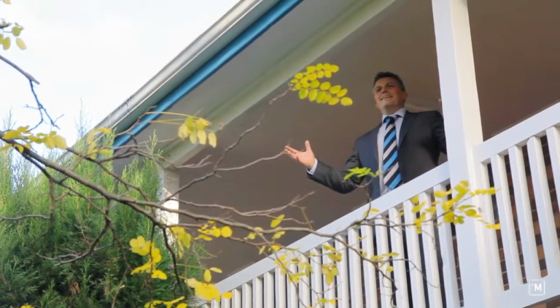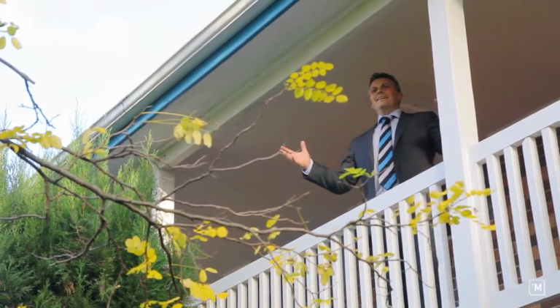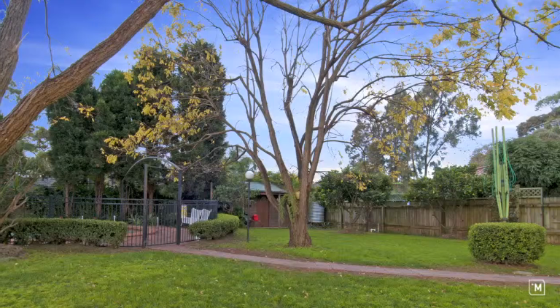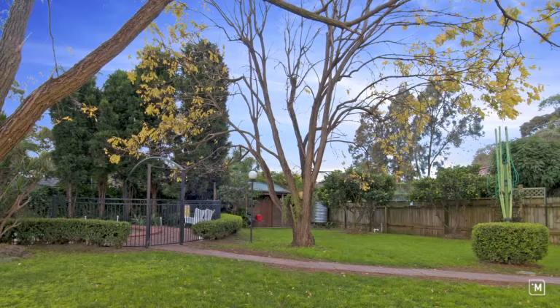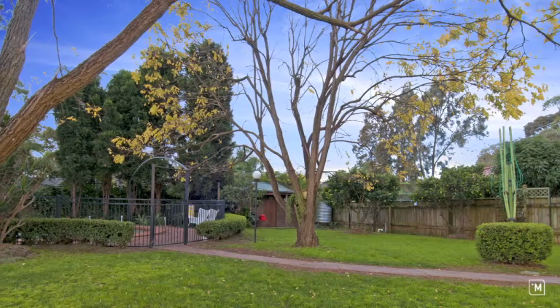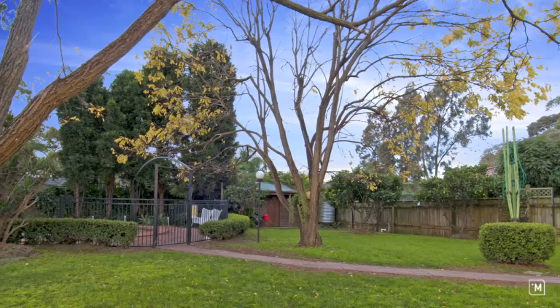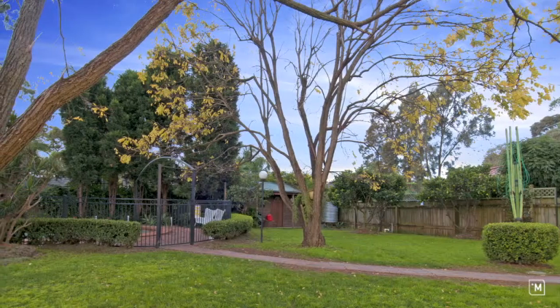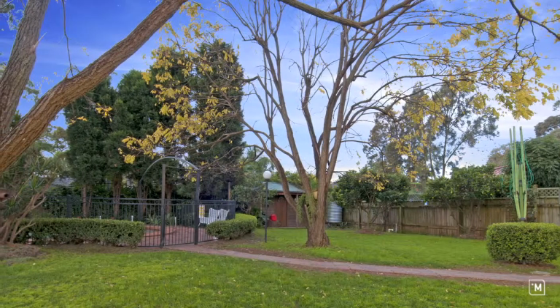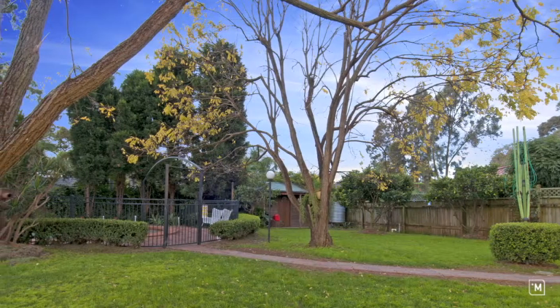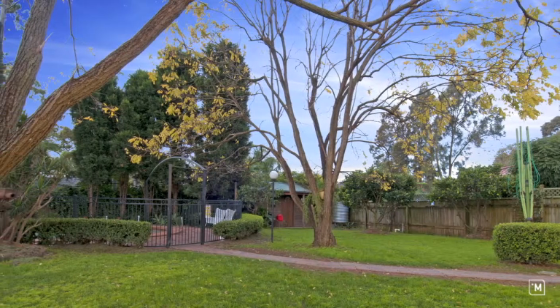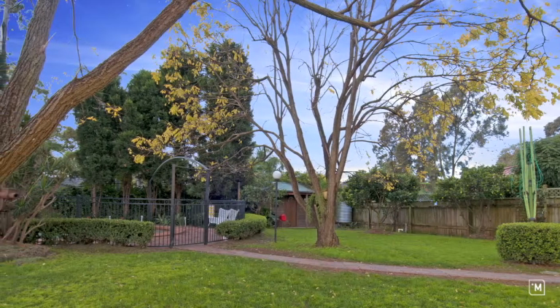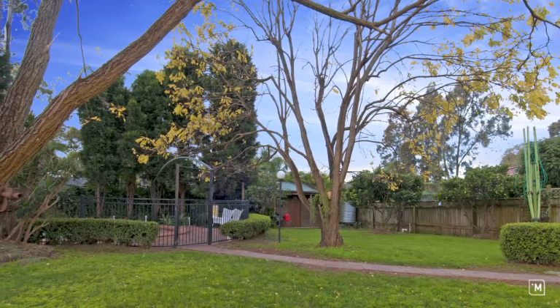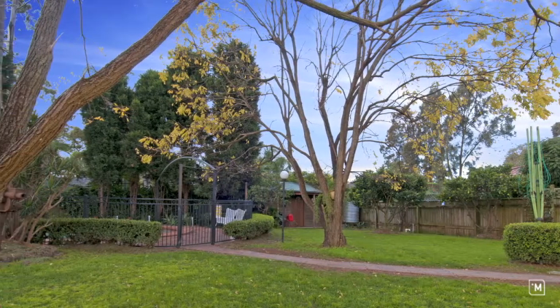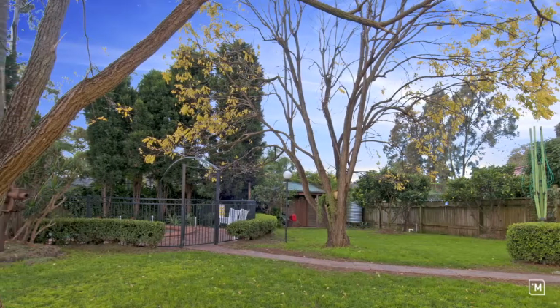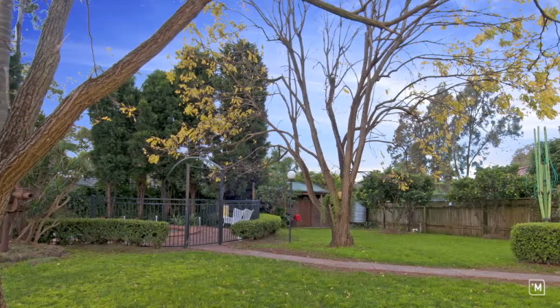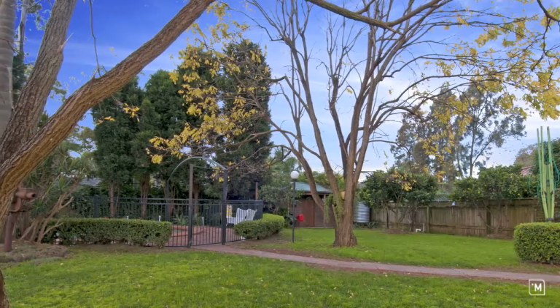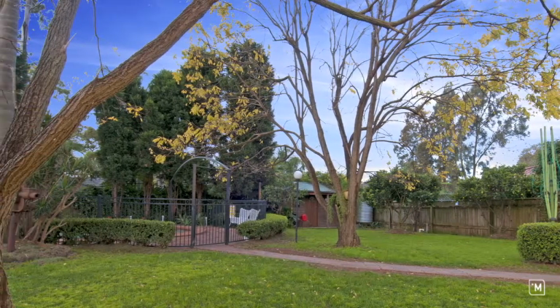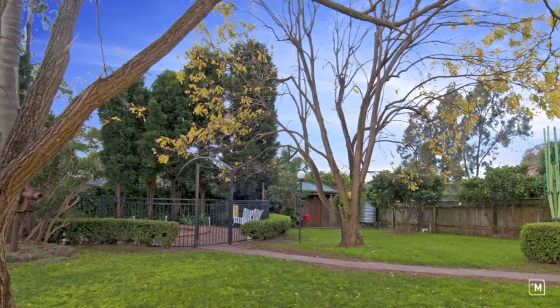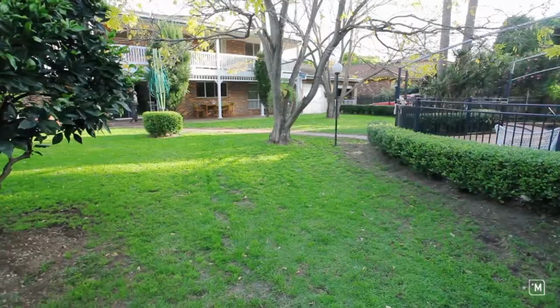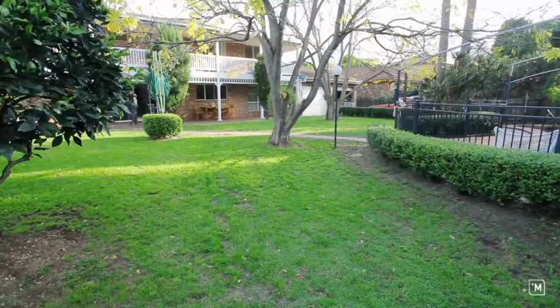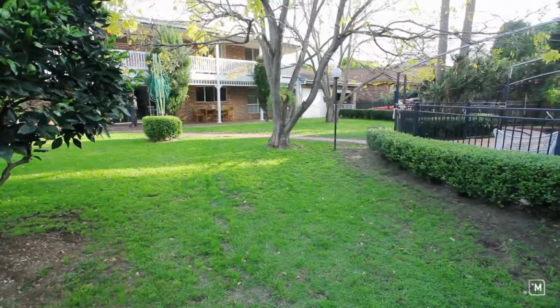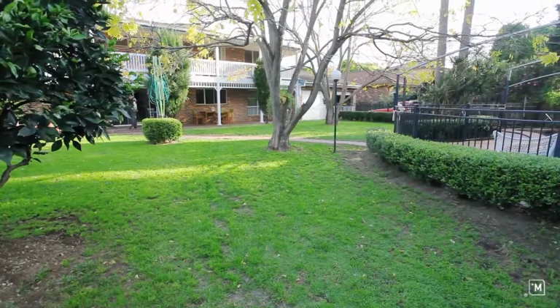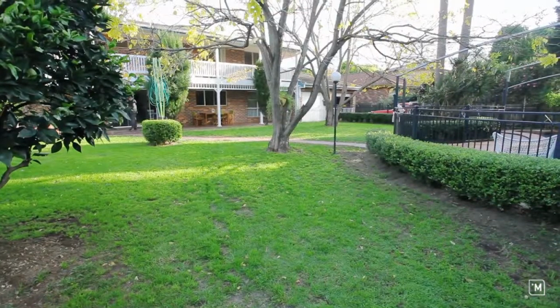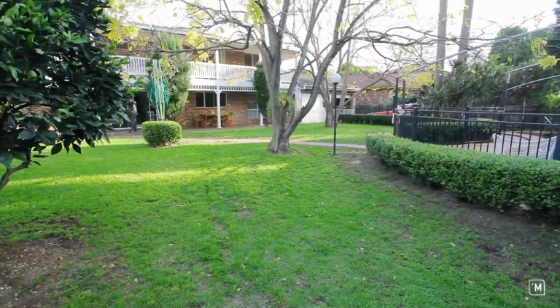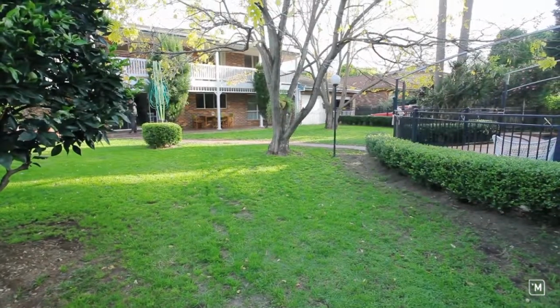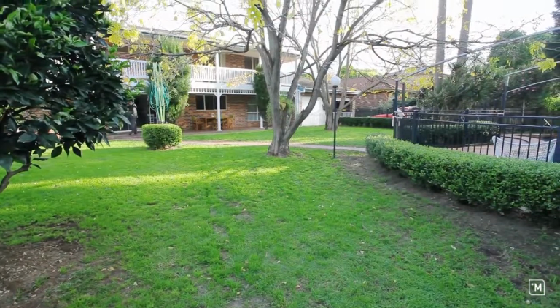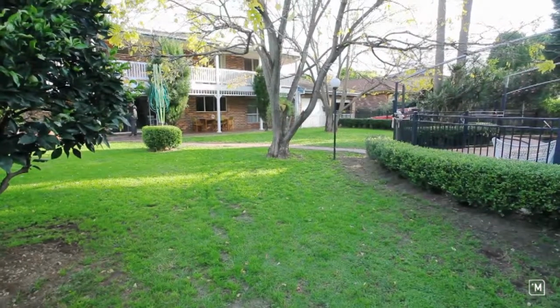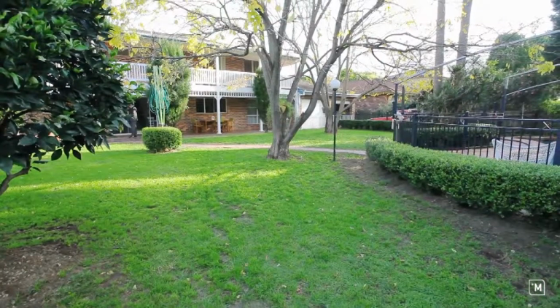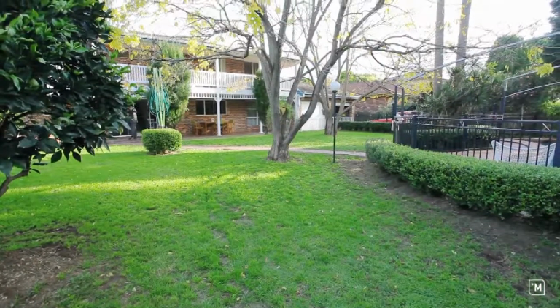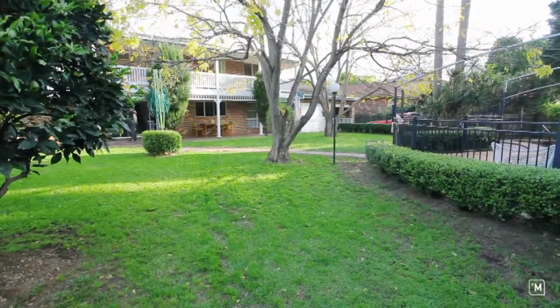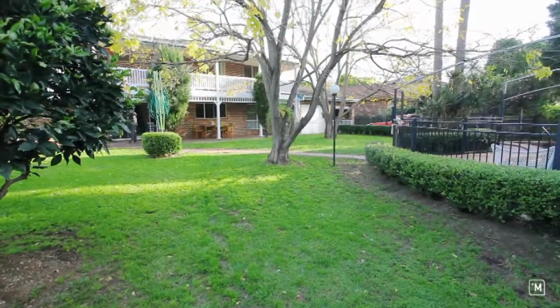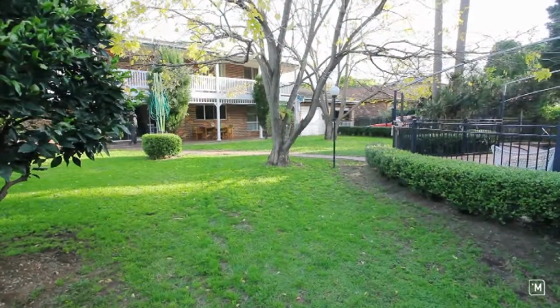The backyard is characterized by mature trees with ample space for the kids and for the pets to run around.